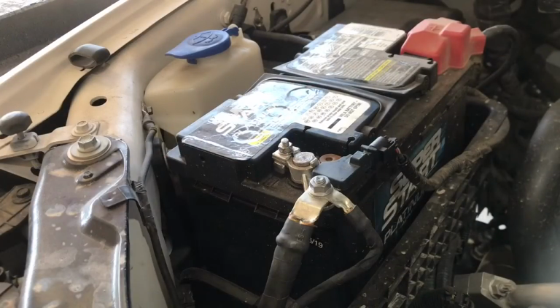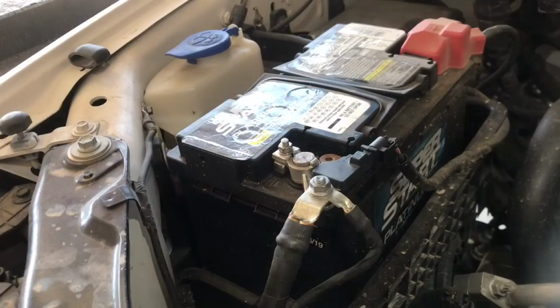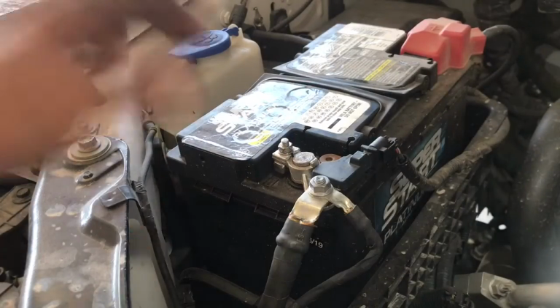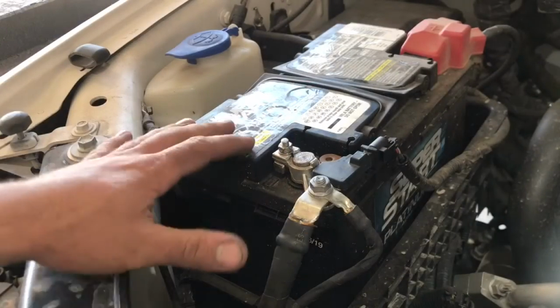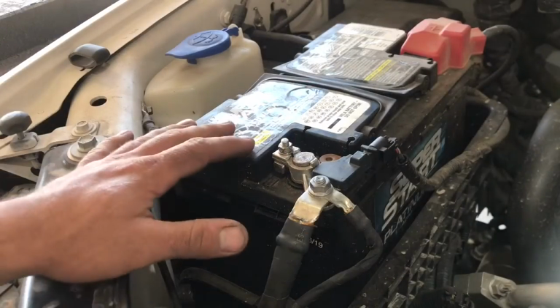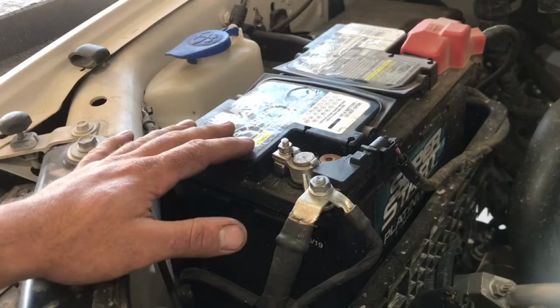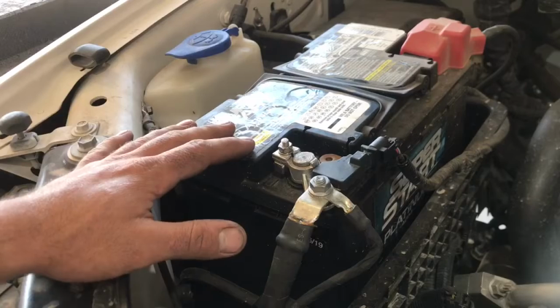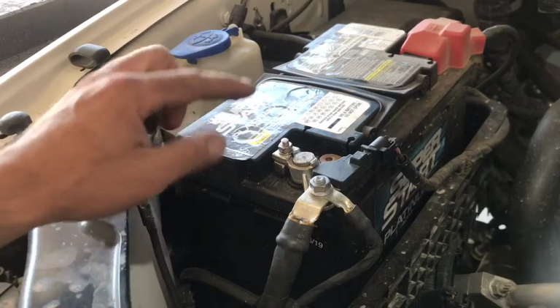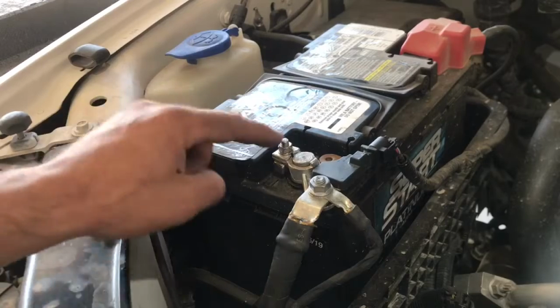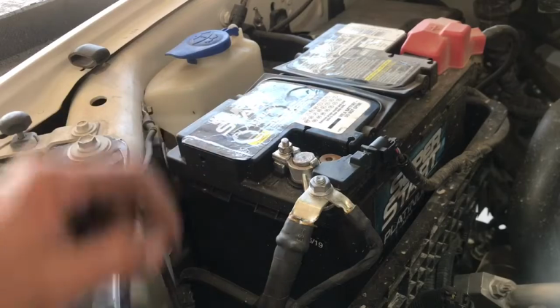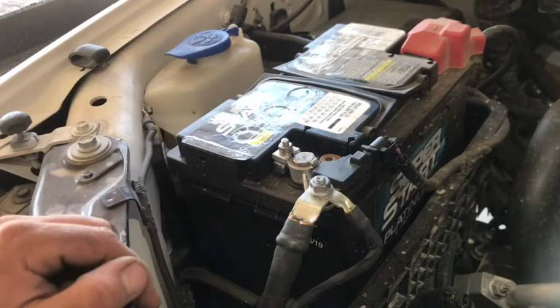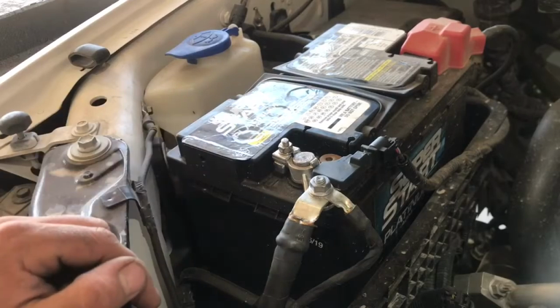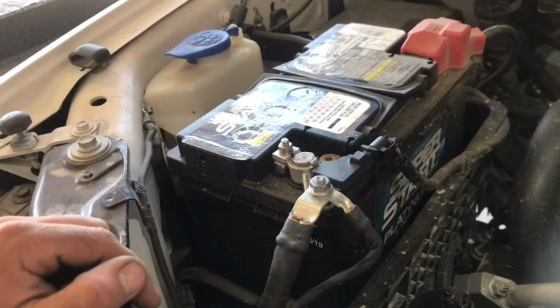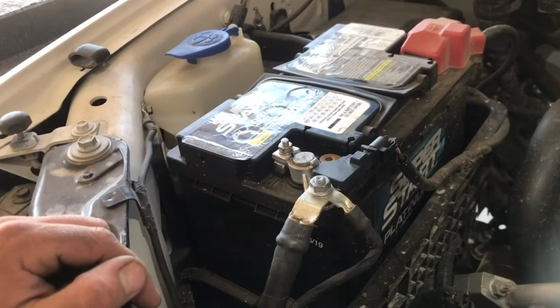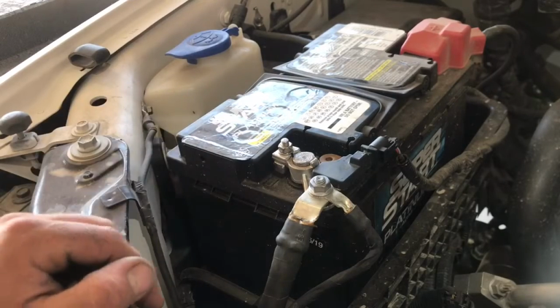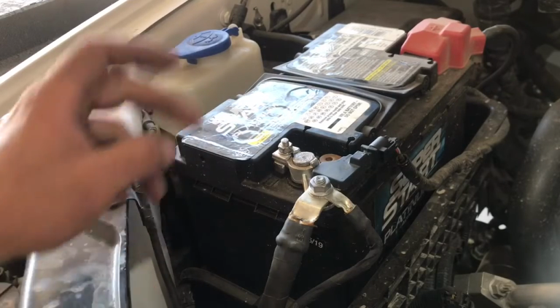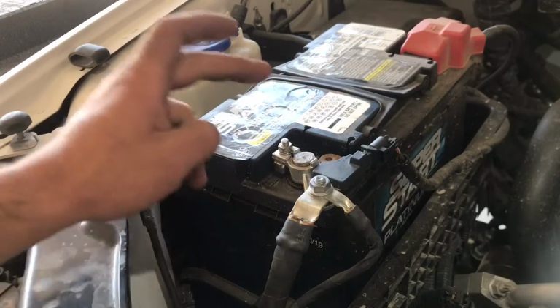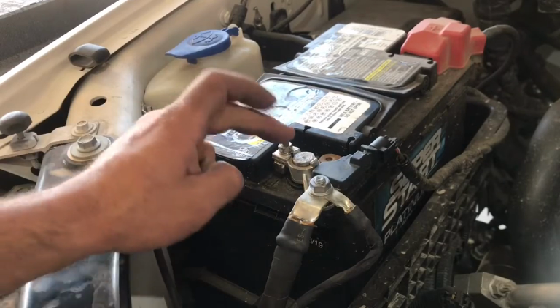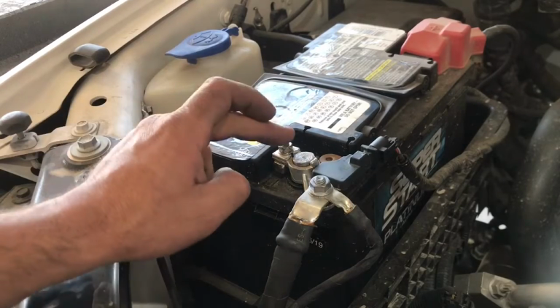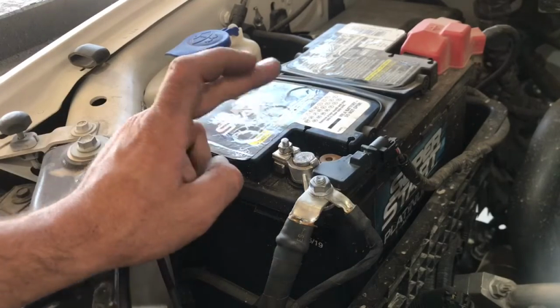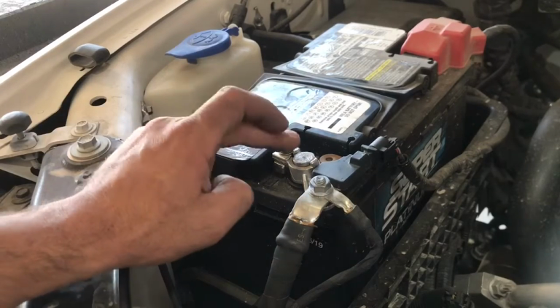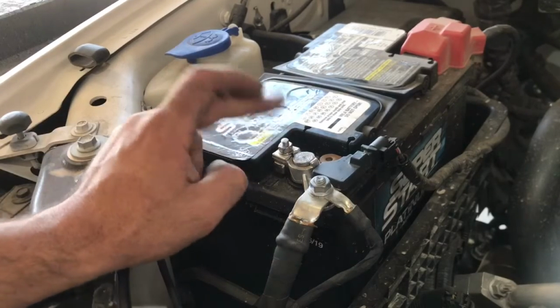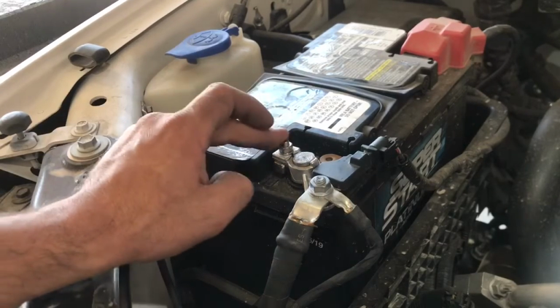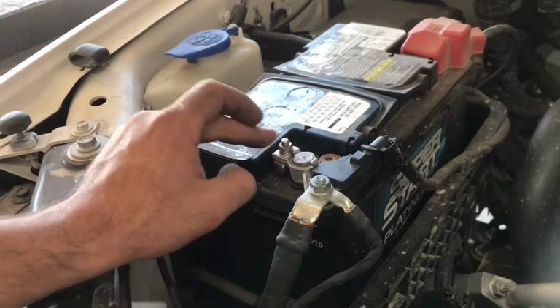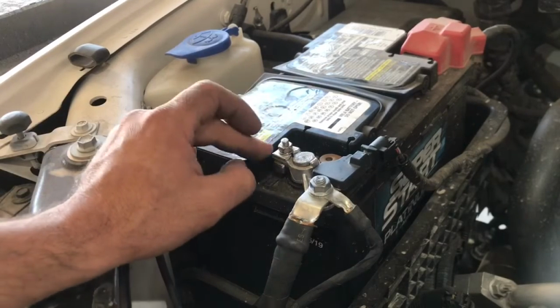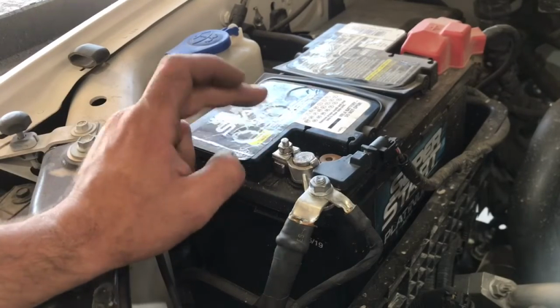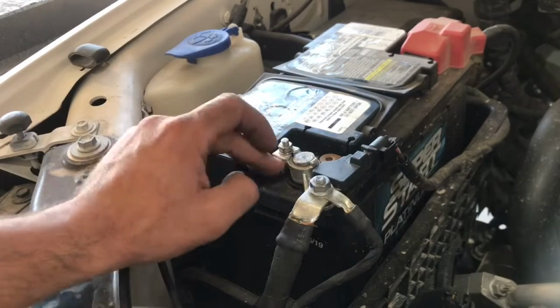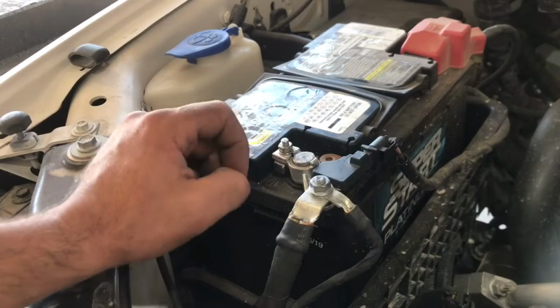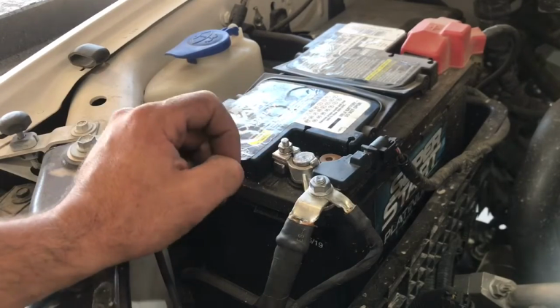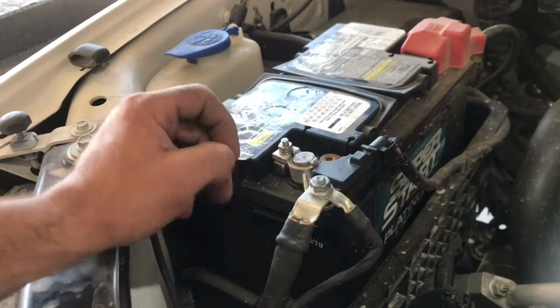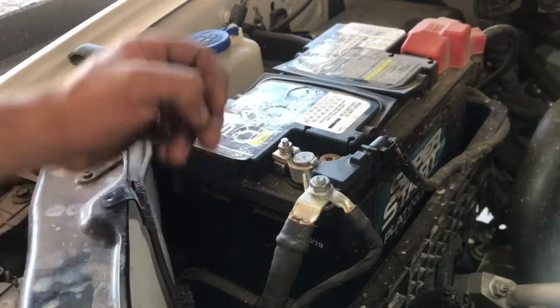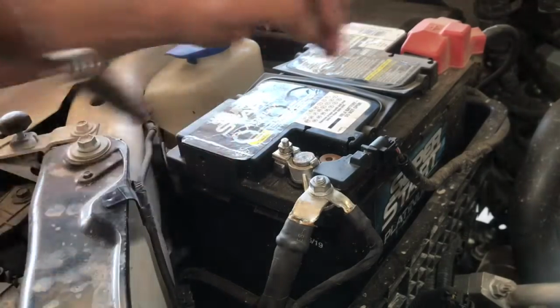The first thing we need to do is disconnect the battery via the negative terminal using a 10 millimeter socket.